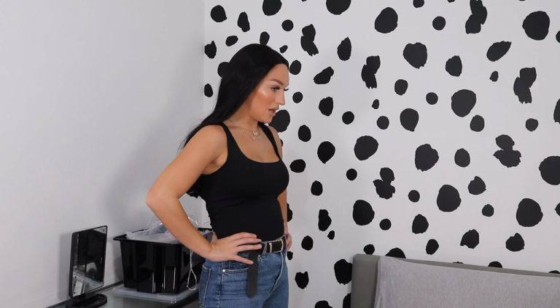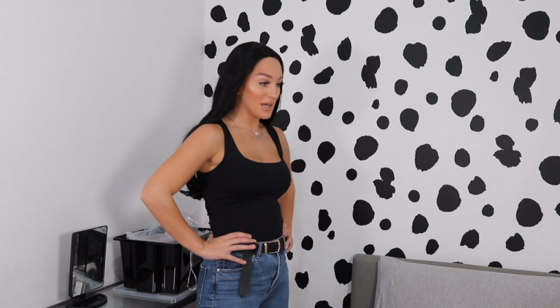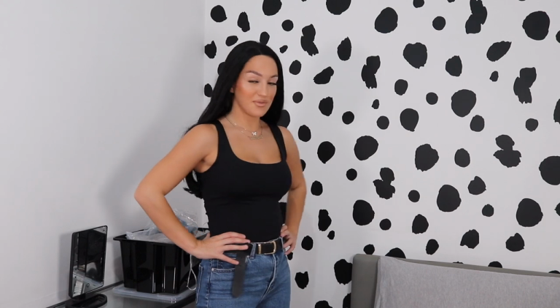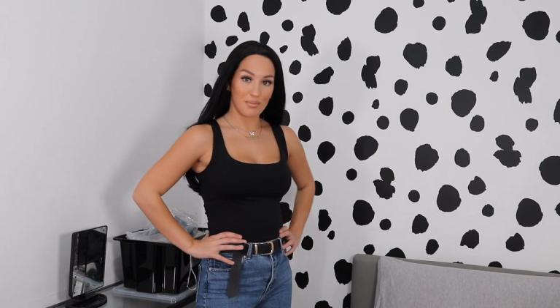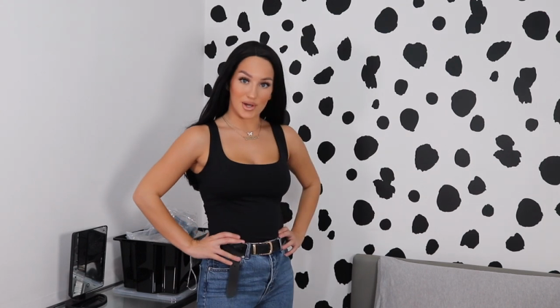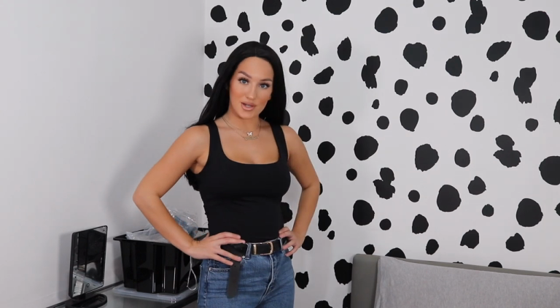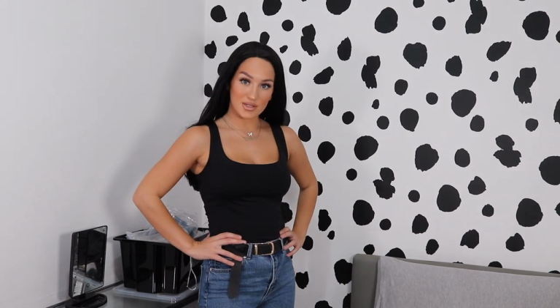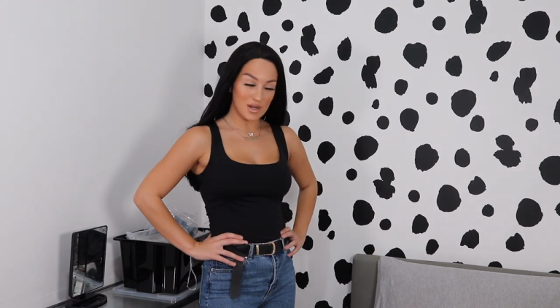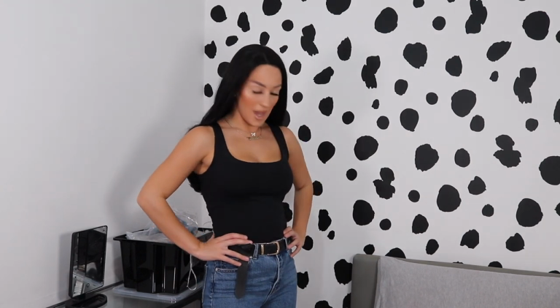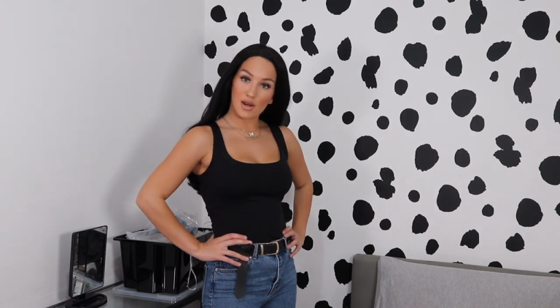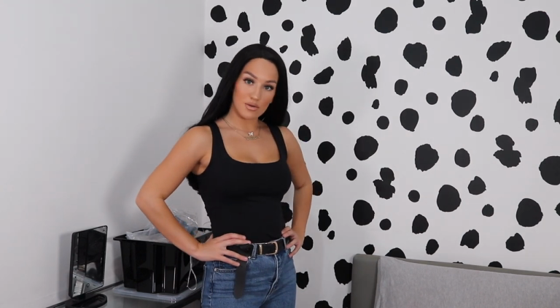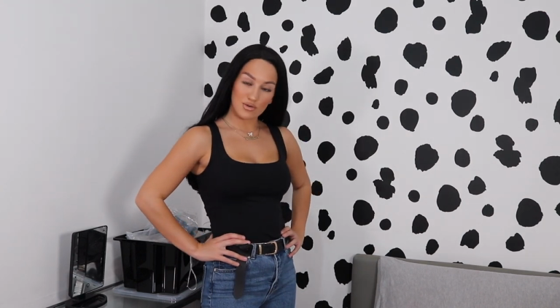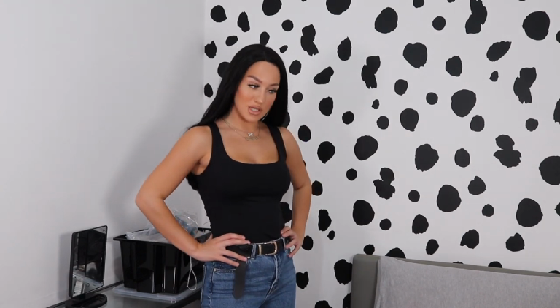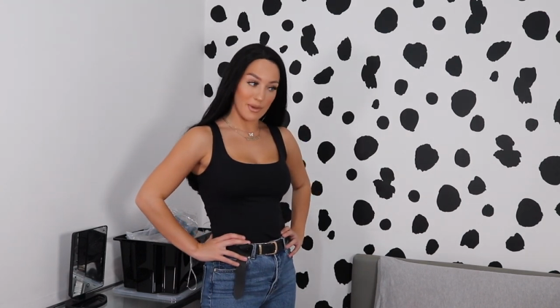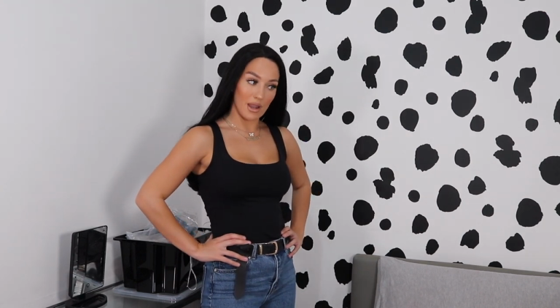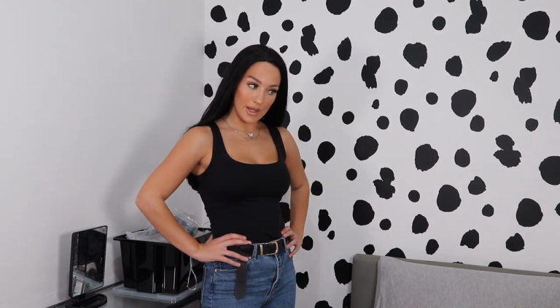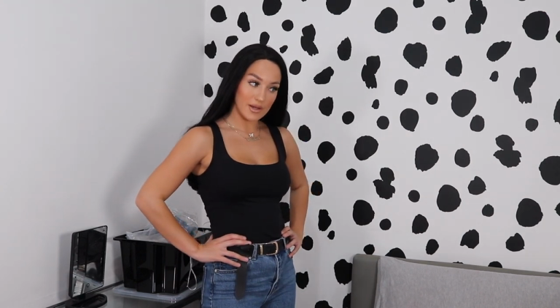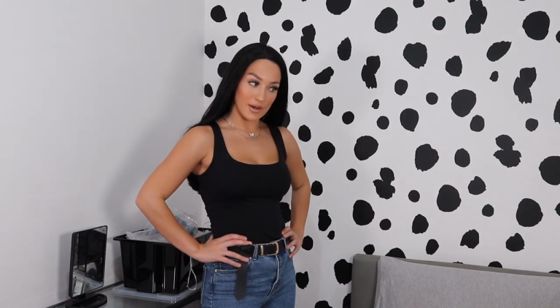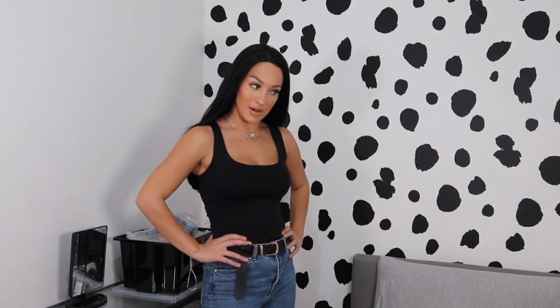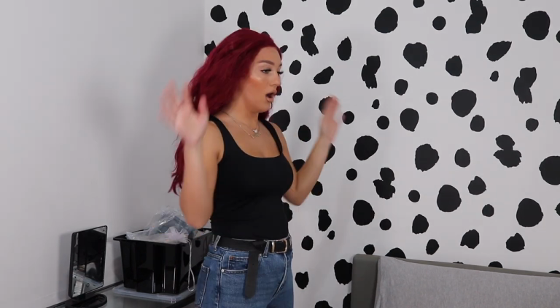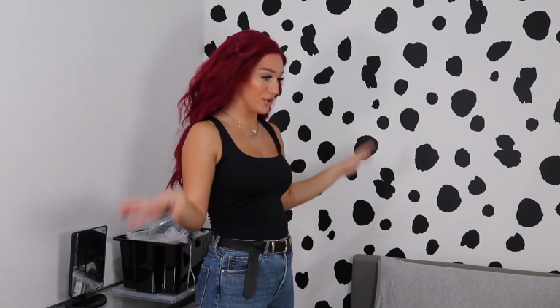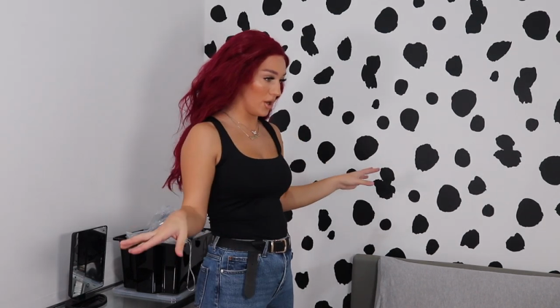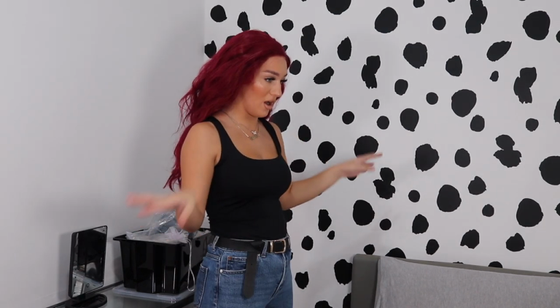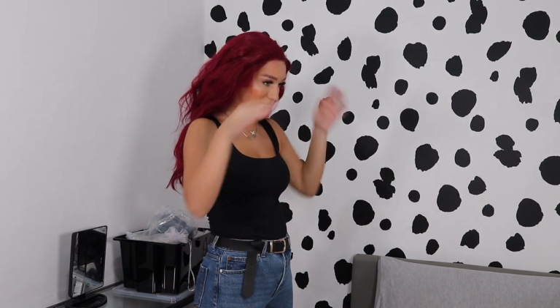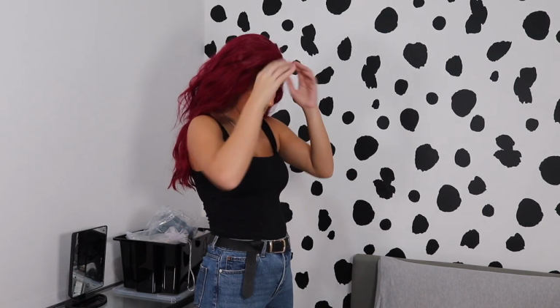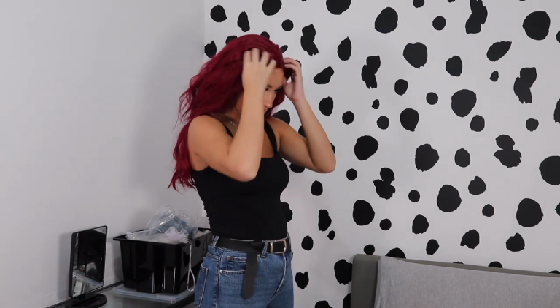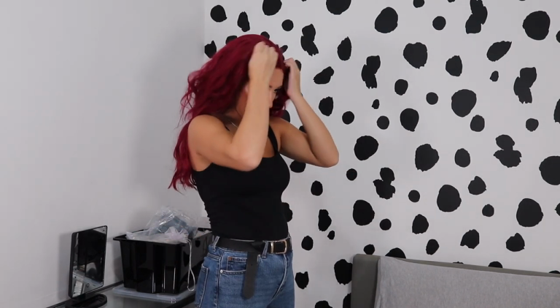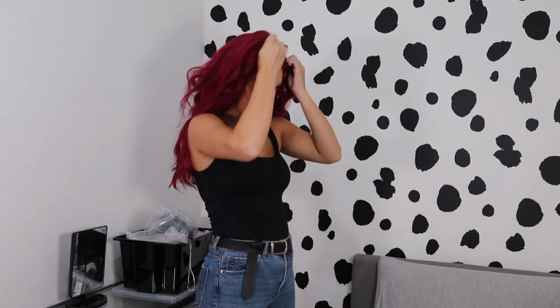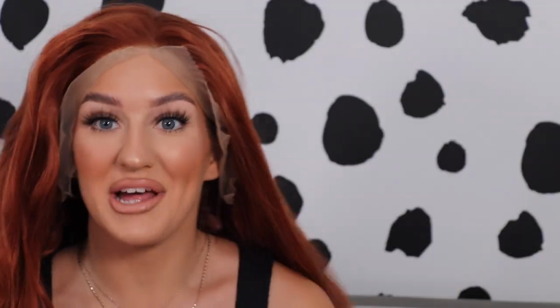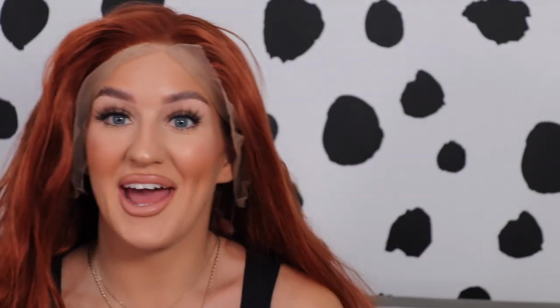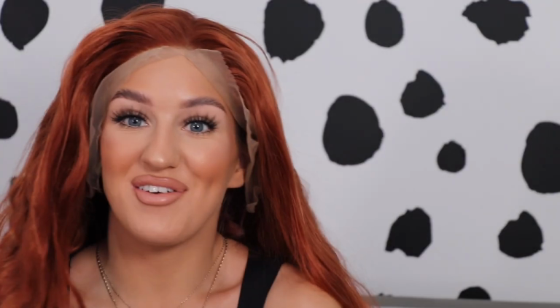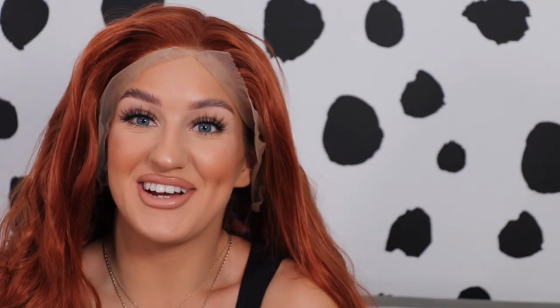I look like a different person and I don't know who she is, but I like her. I've missed this. I'm like Ariel.